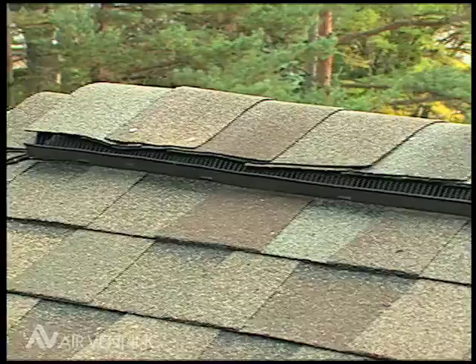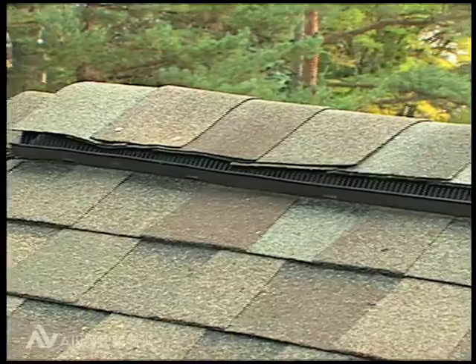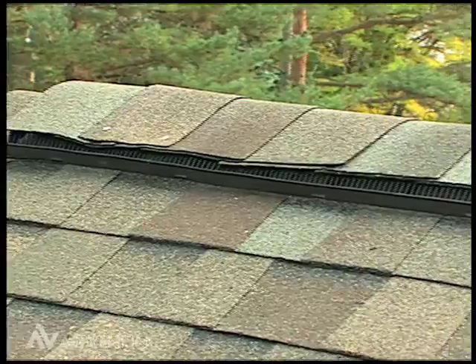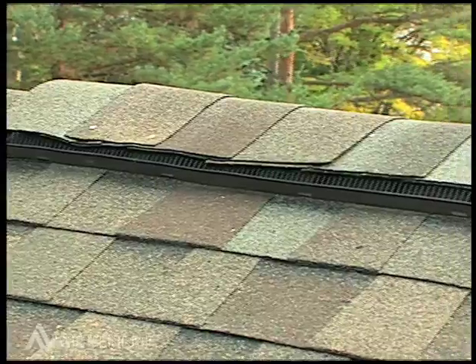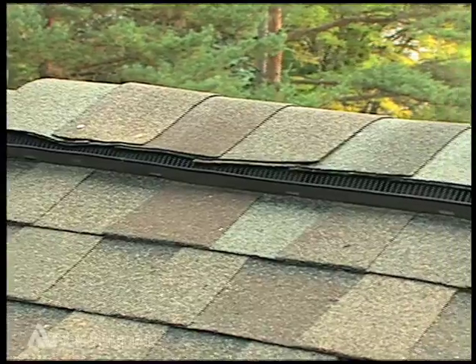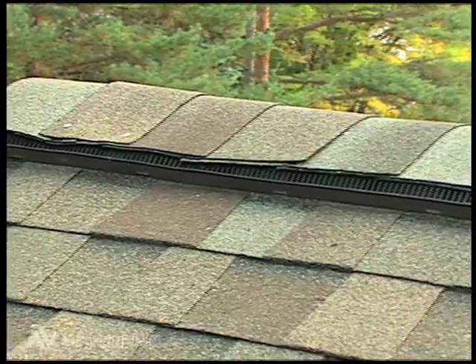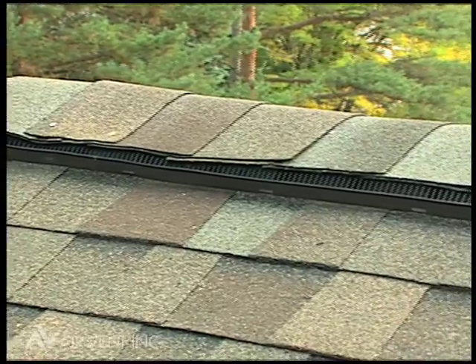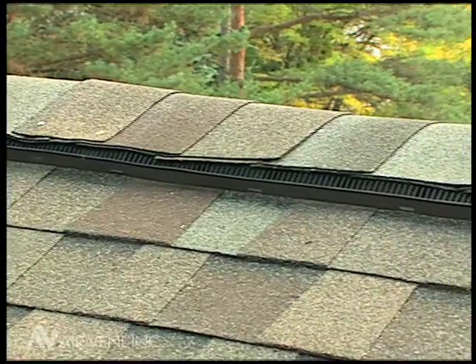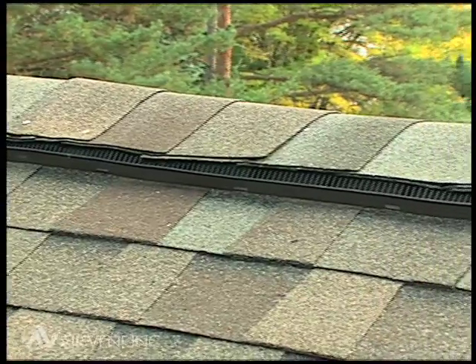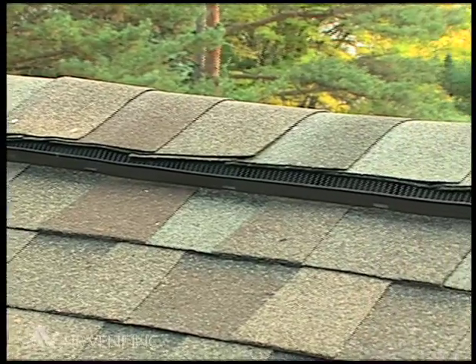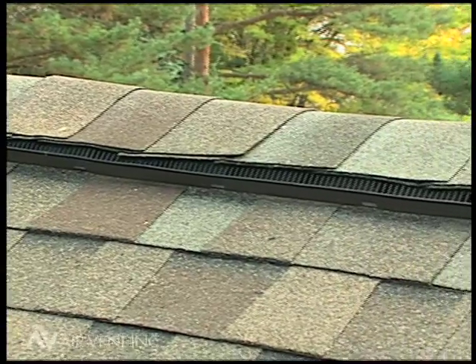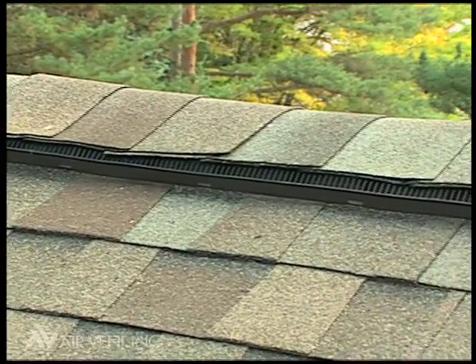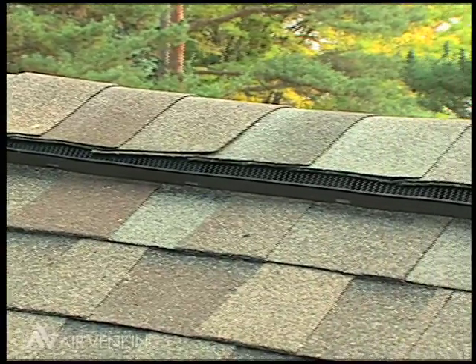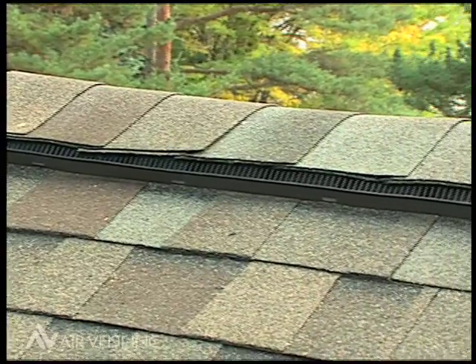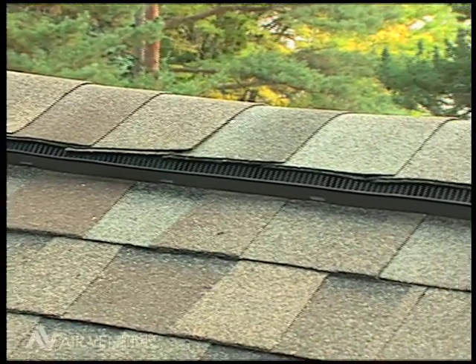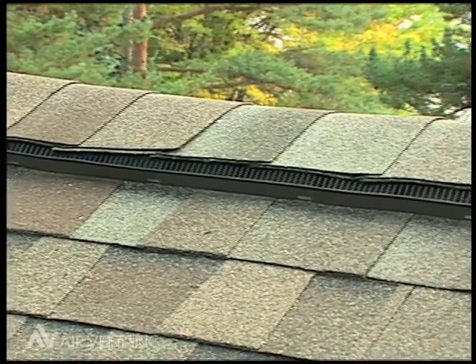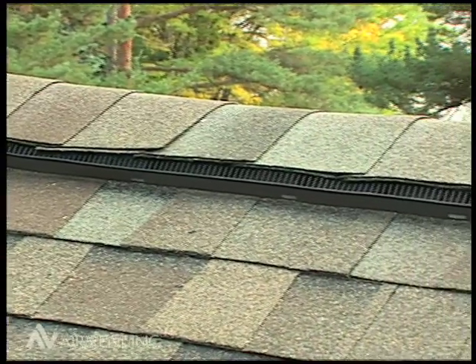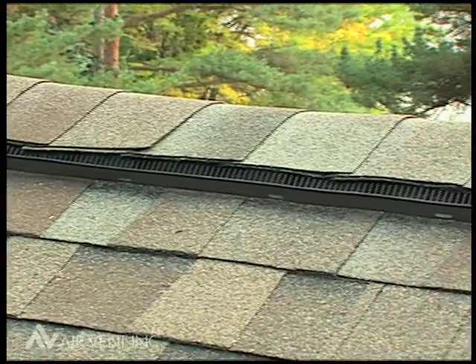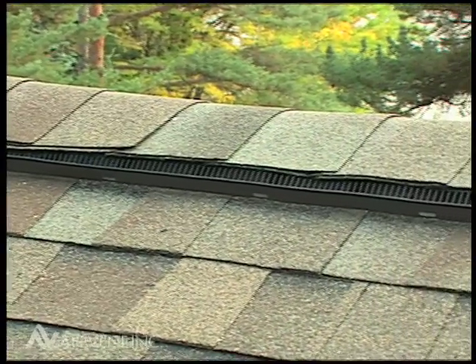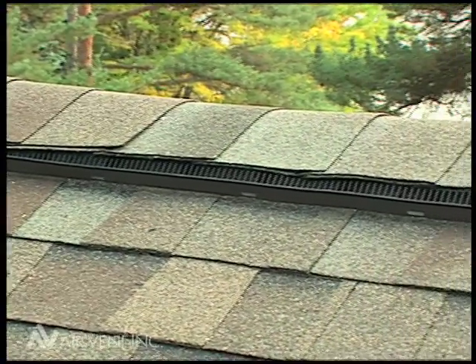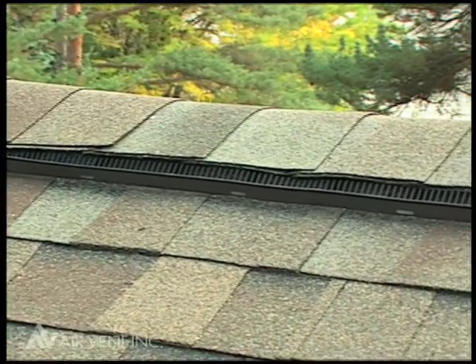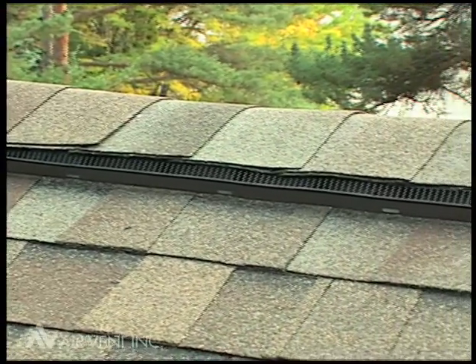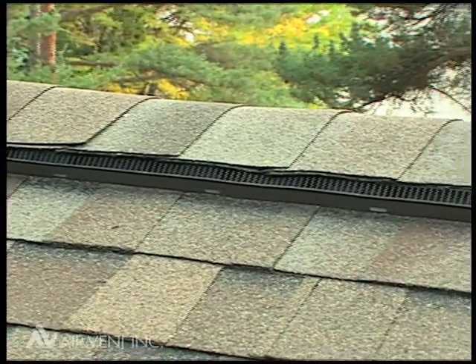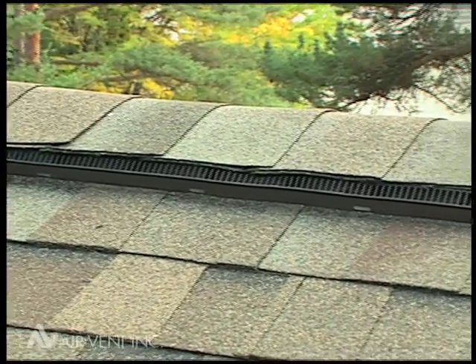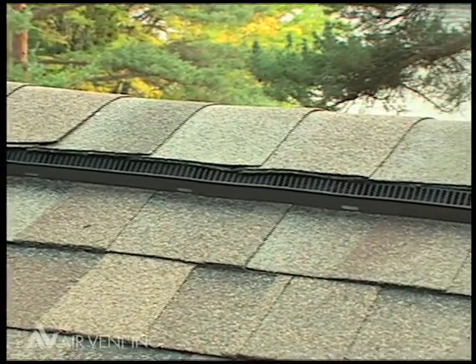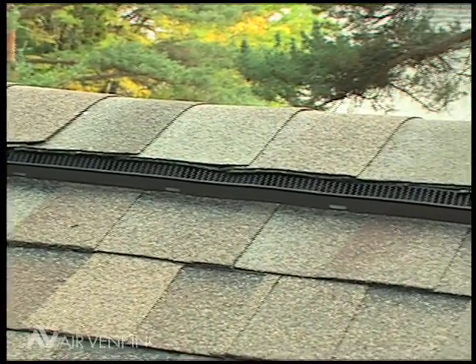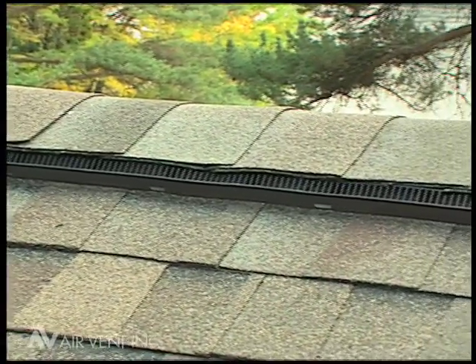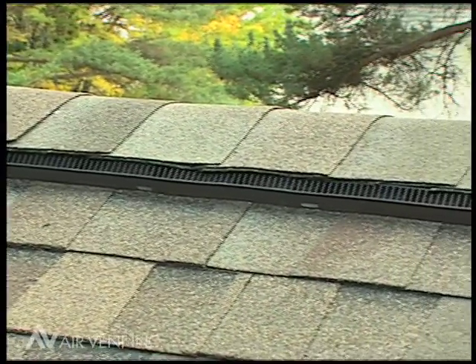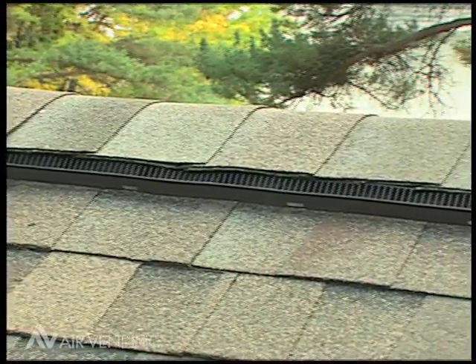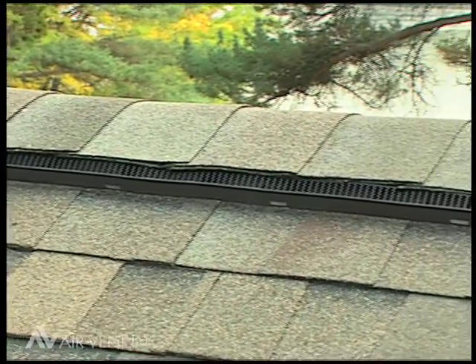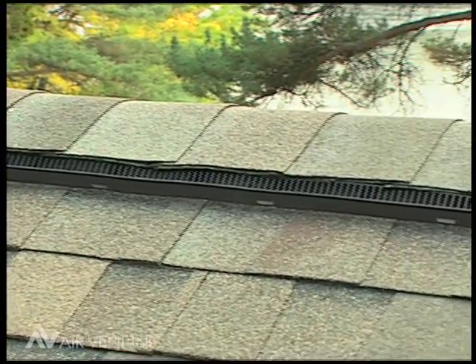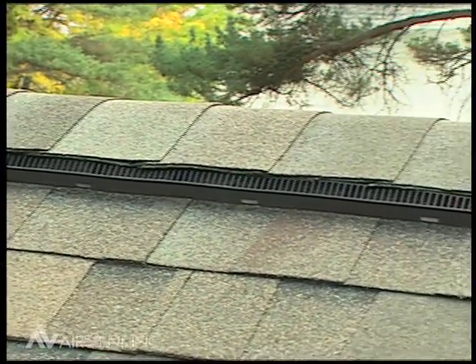Based on design alone, some ridge vents allow more airflow from the start.